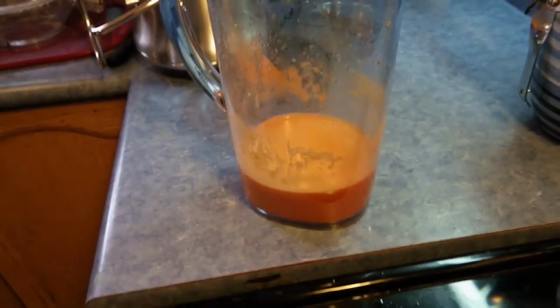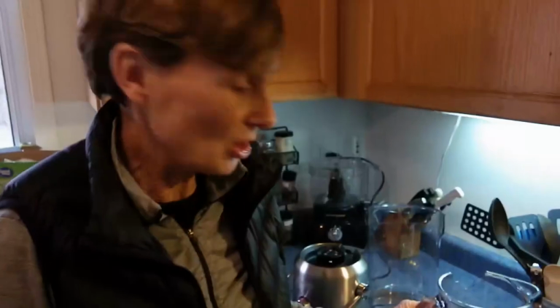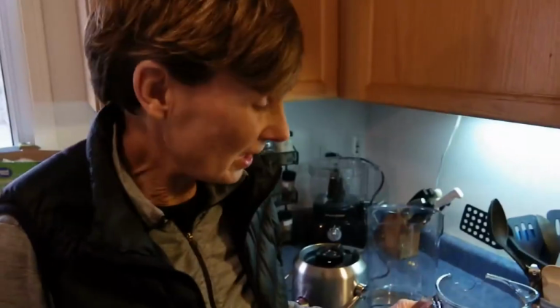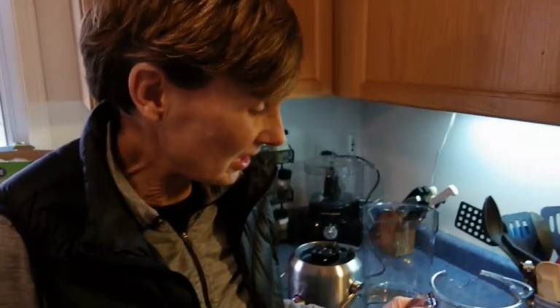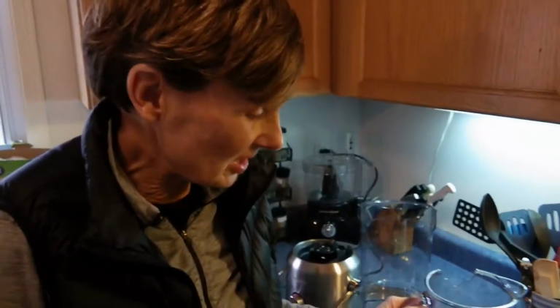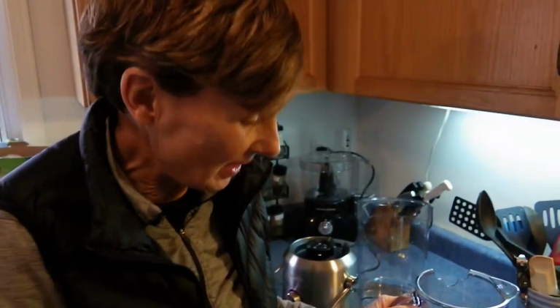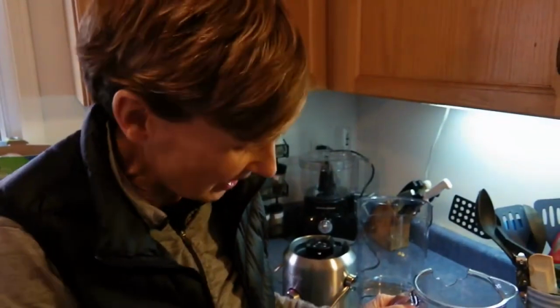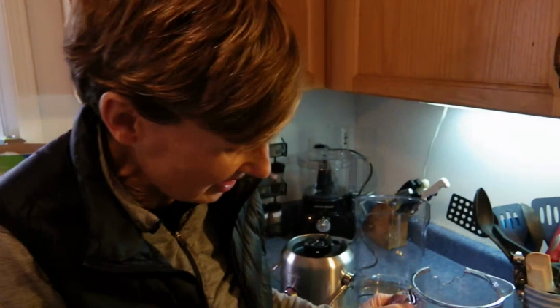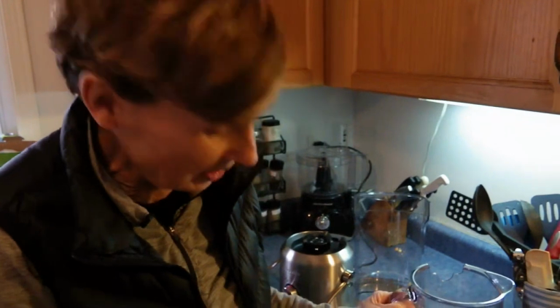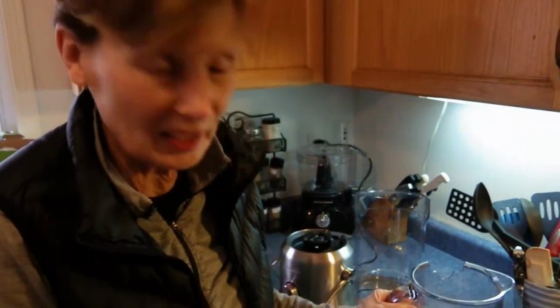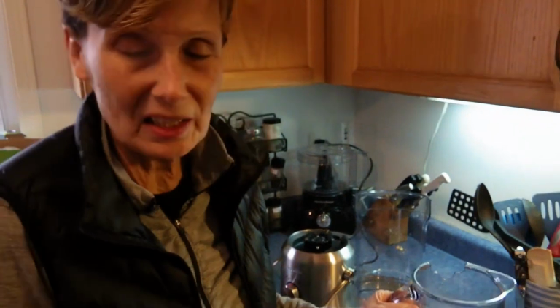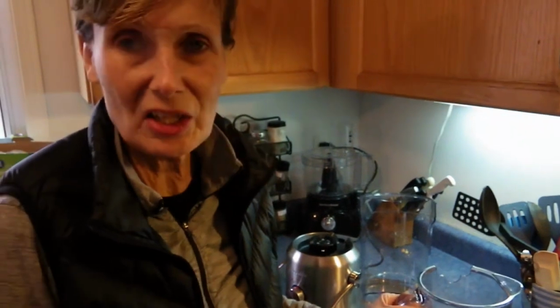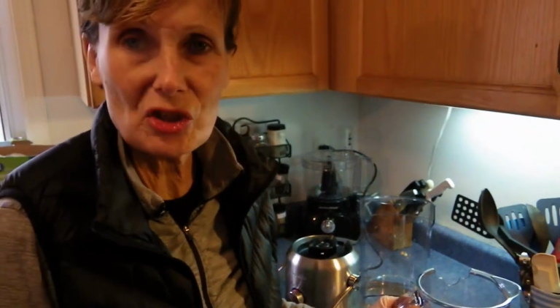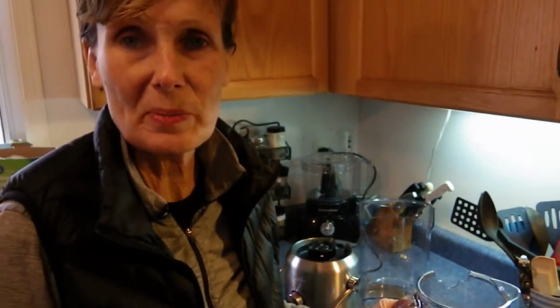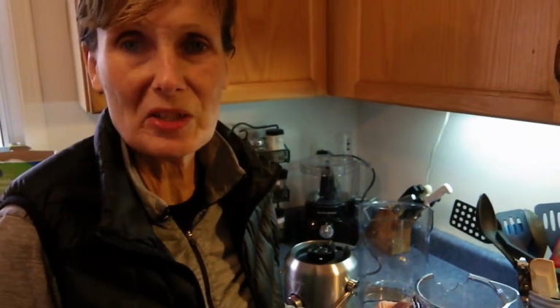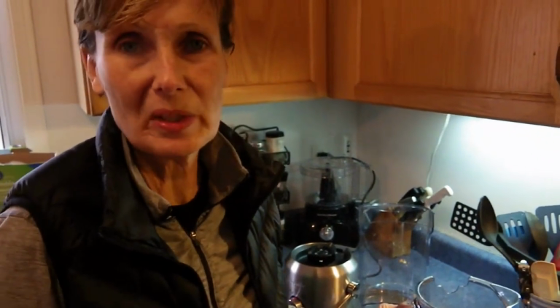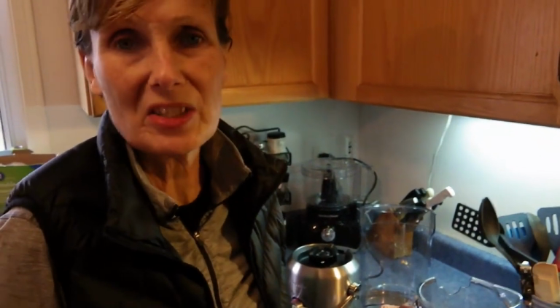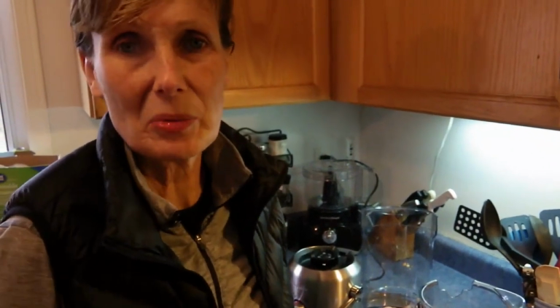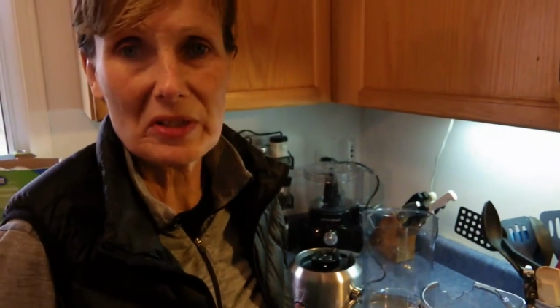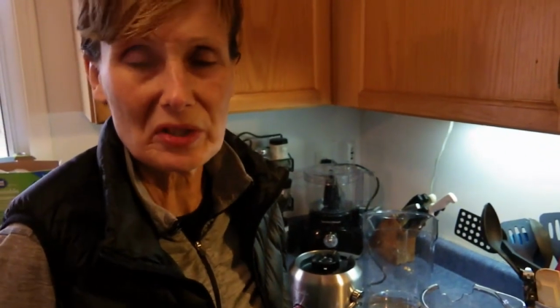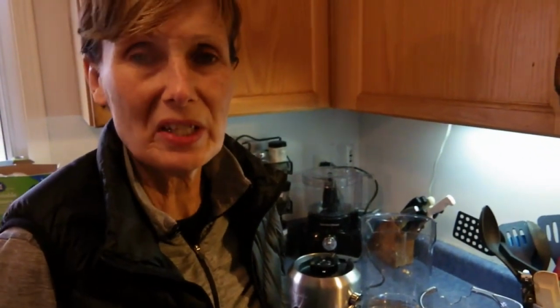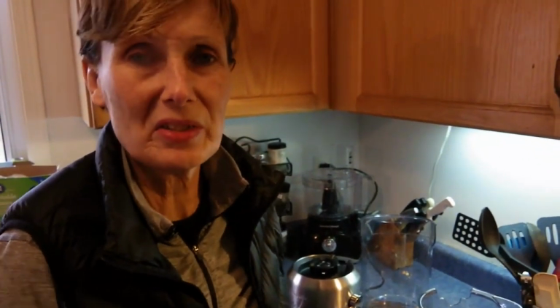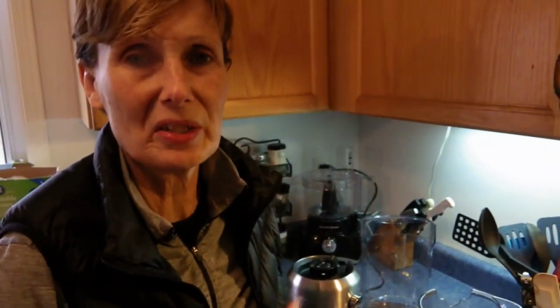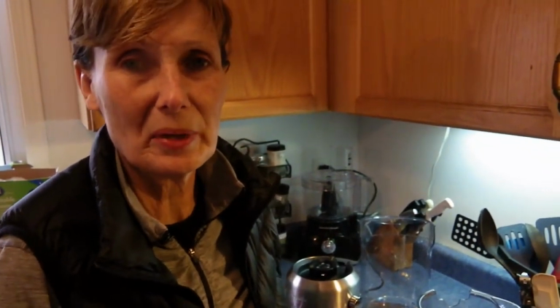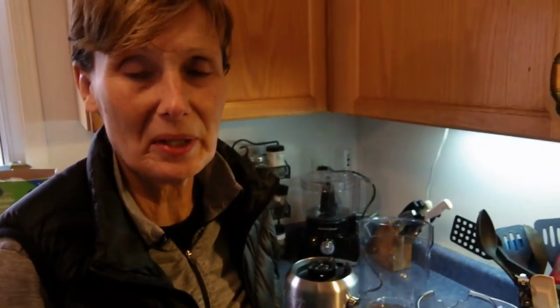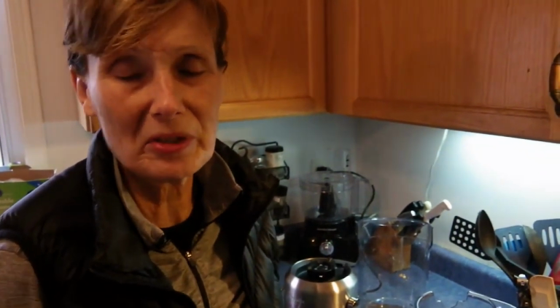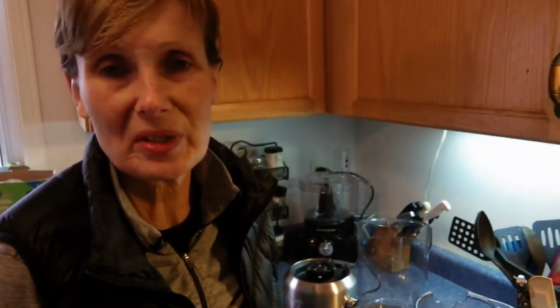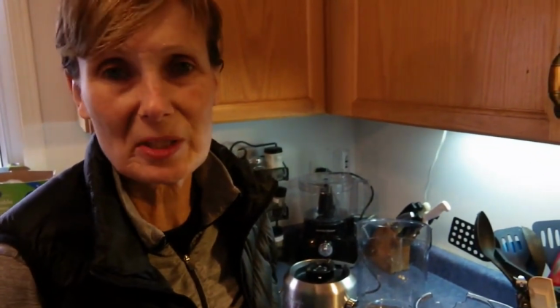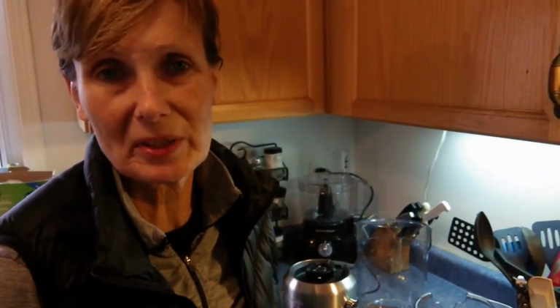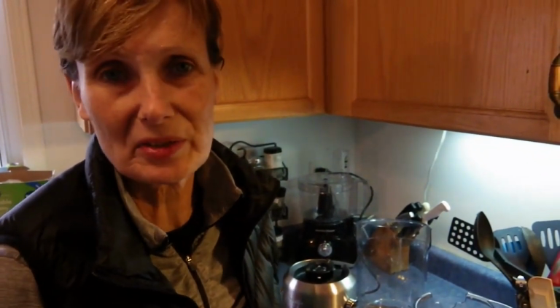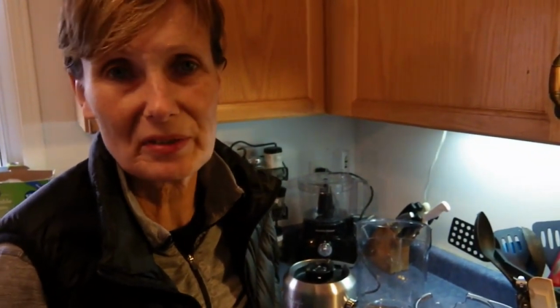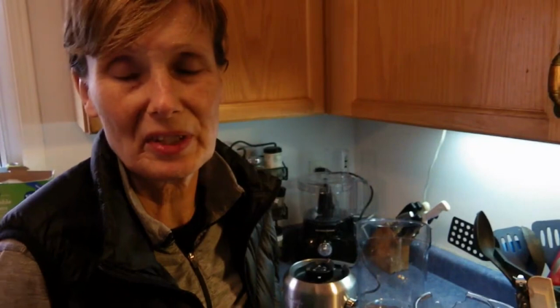So what I just made, it doesn't look like a lot of juice, but it's really just one serving, so we're just going to split the serving.